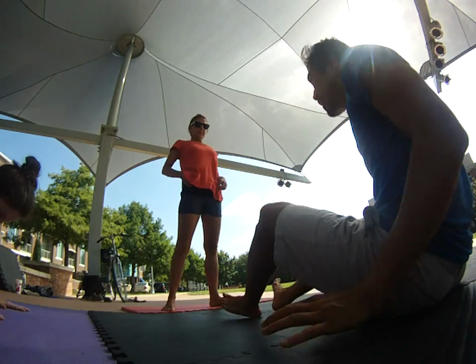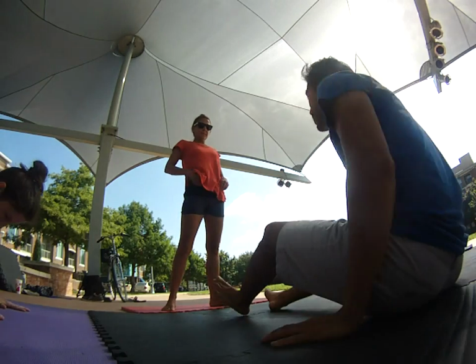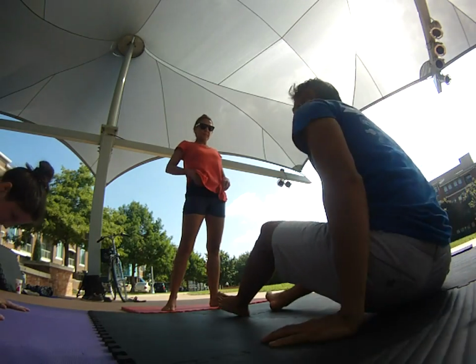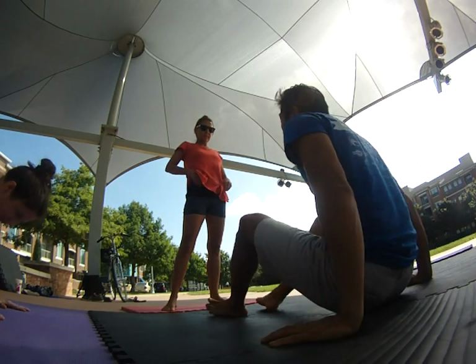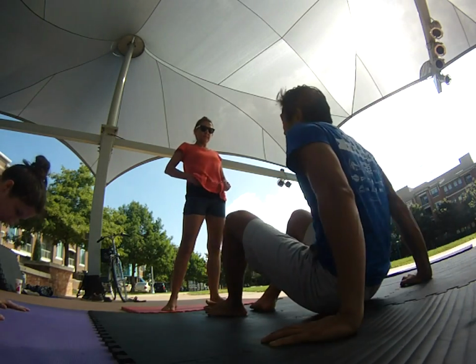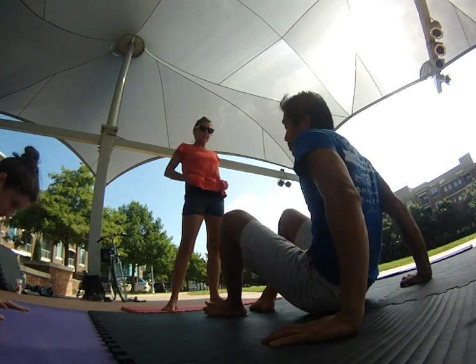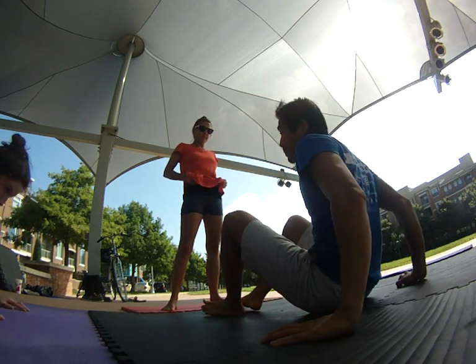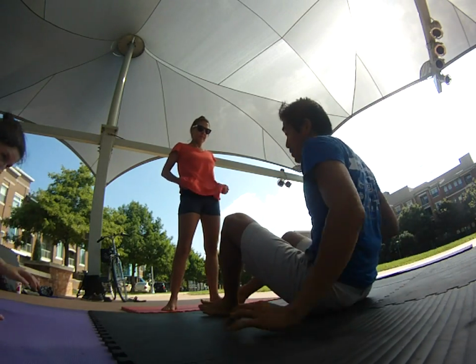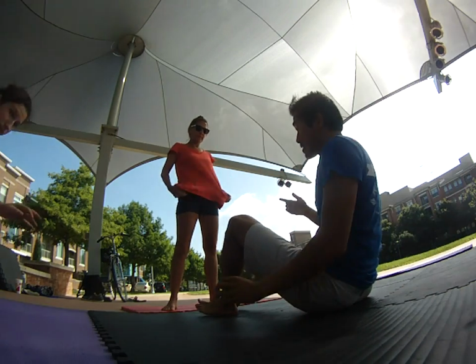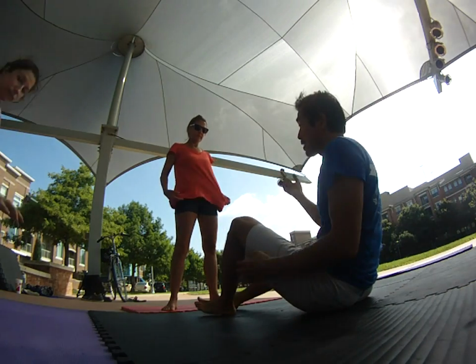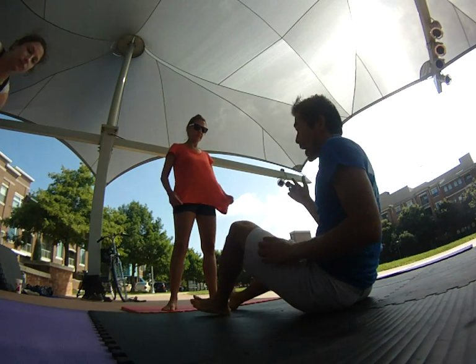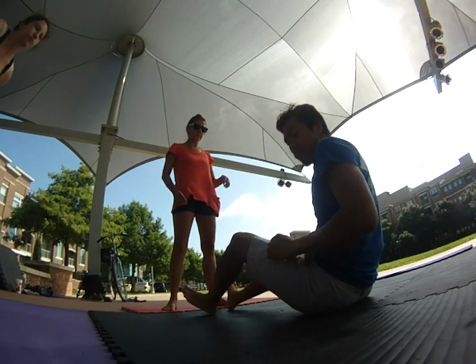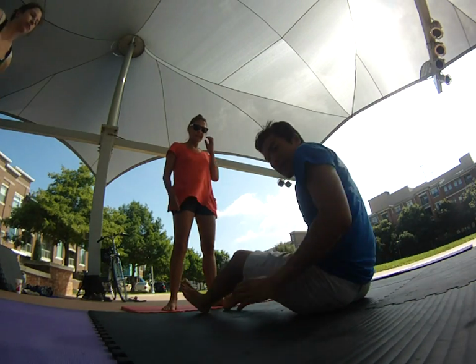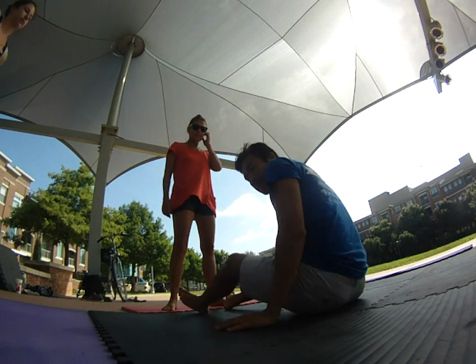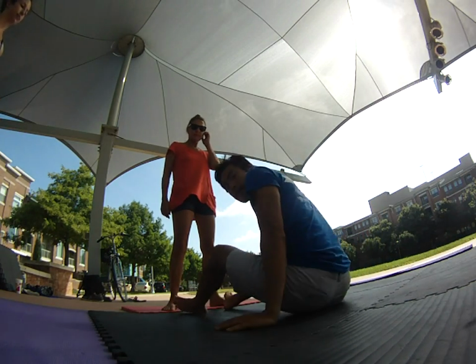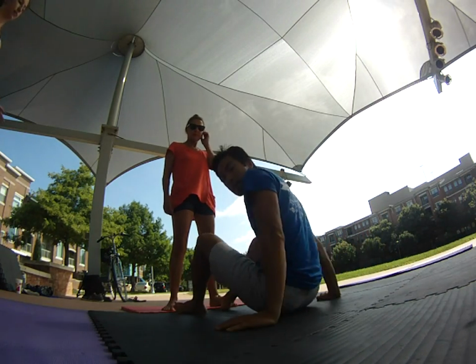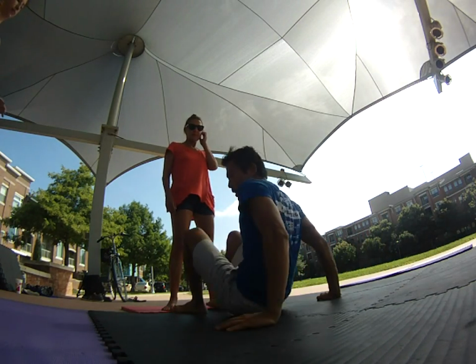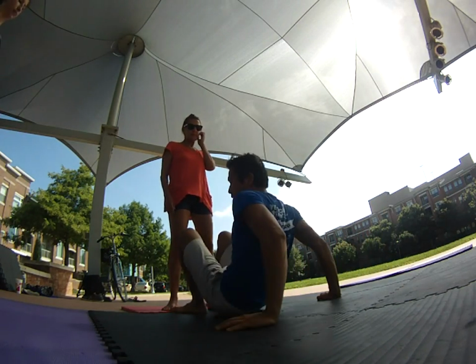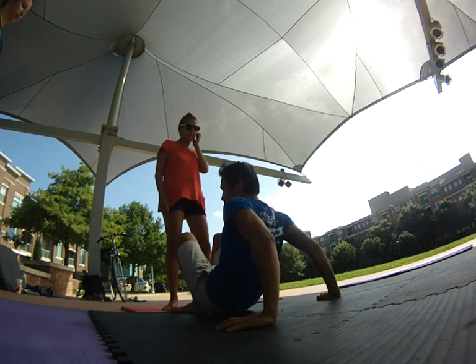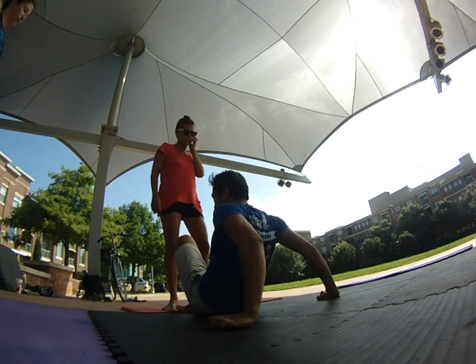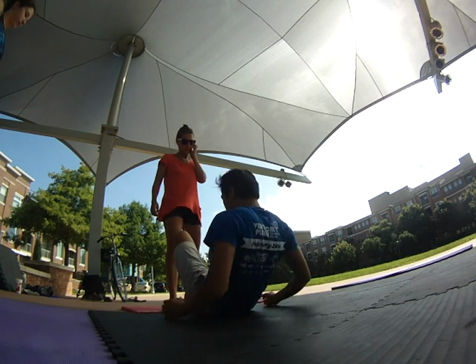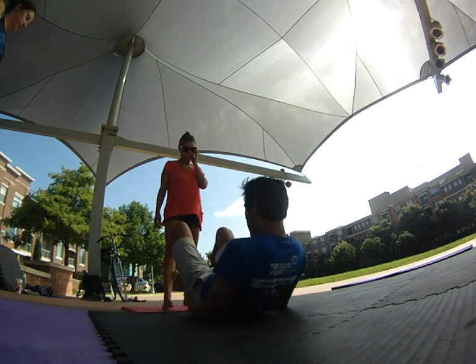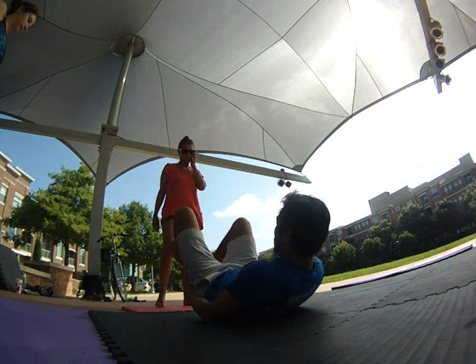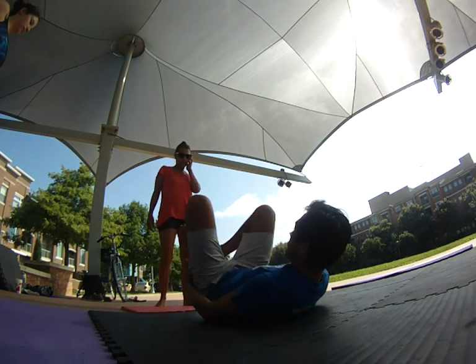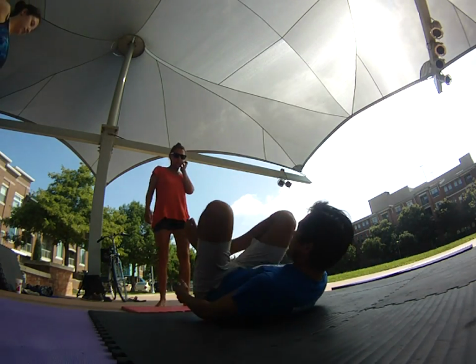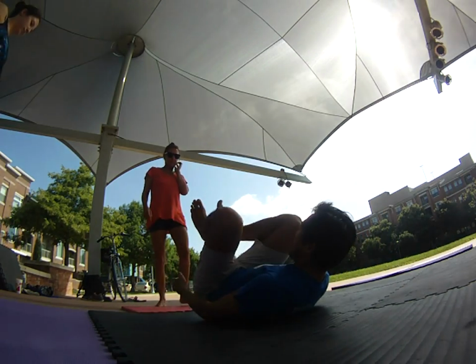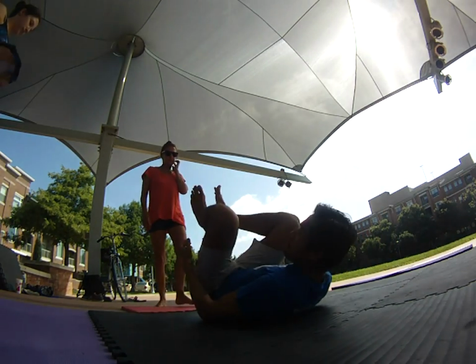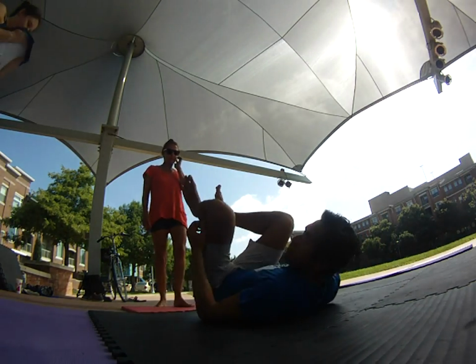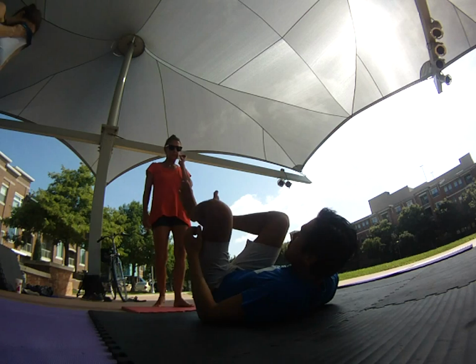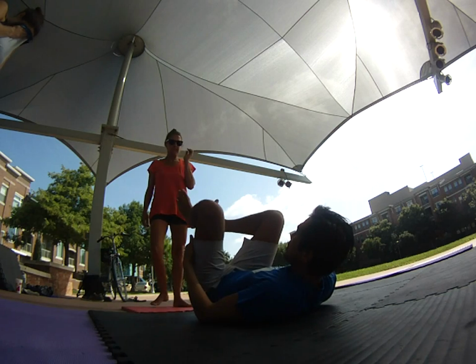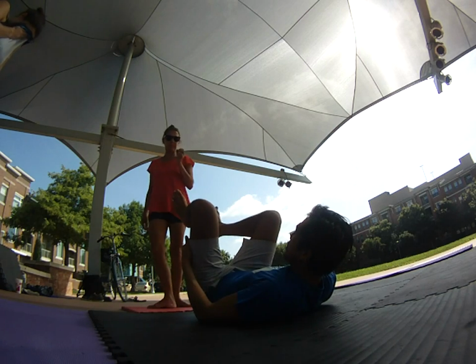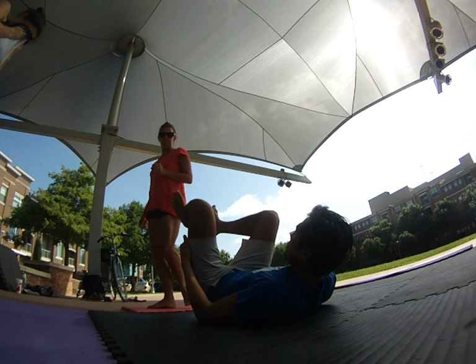Back bird, back bird dismounting out, handstanding back out. So that means back bird, getting out.